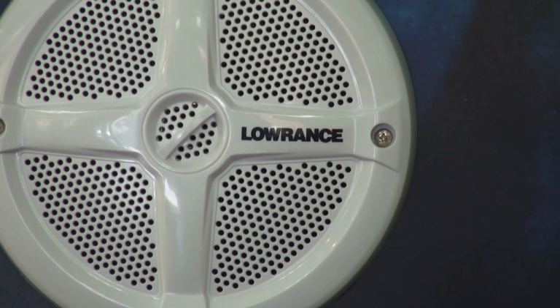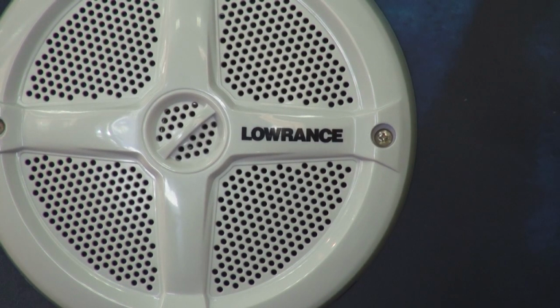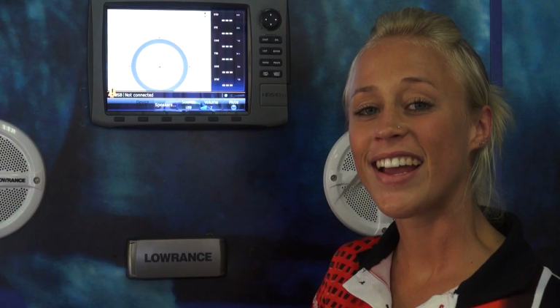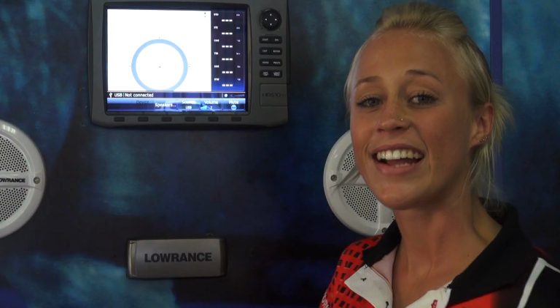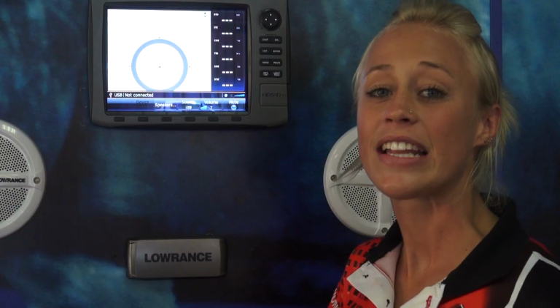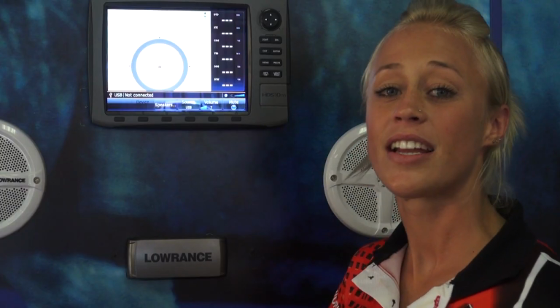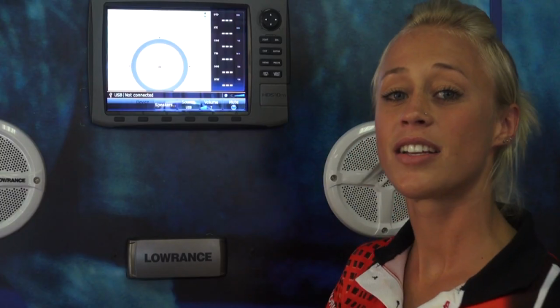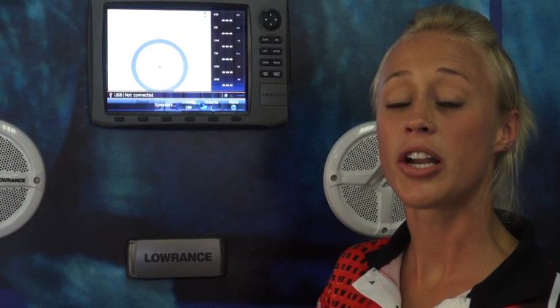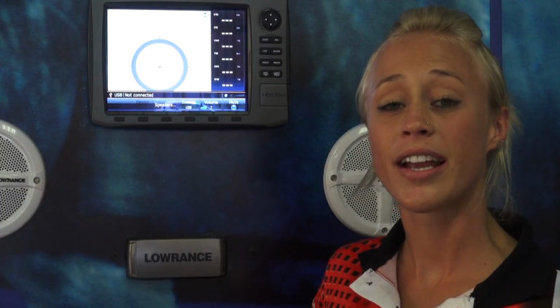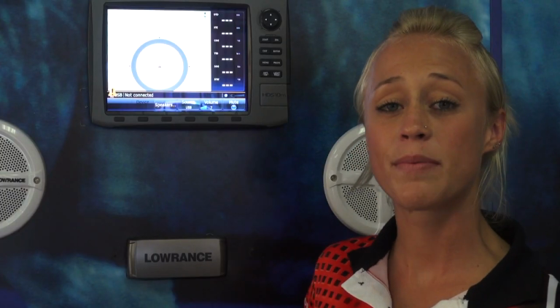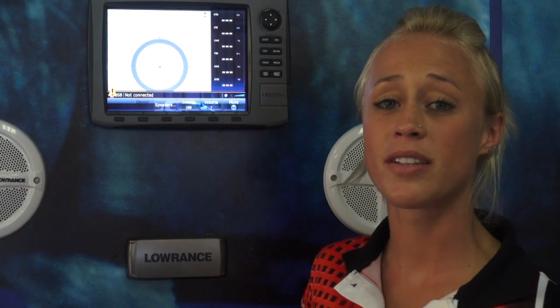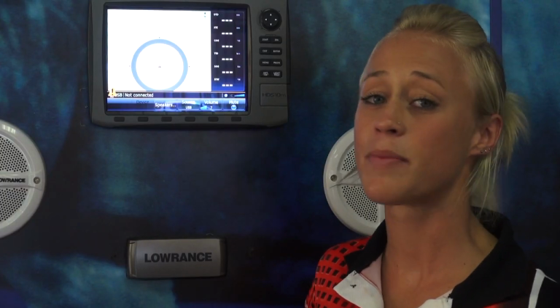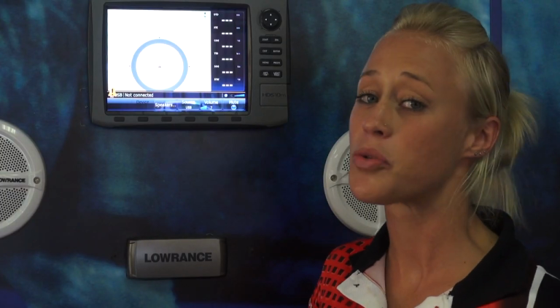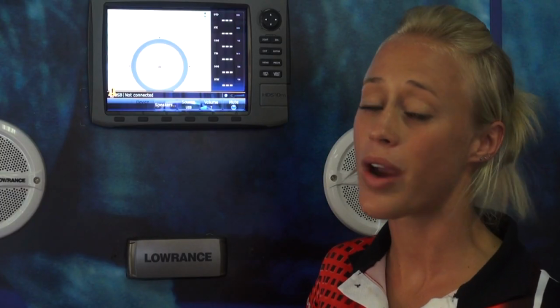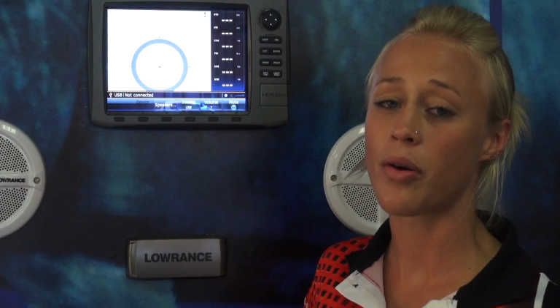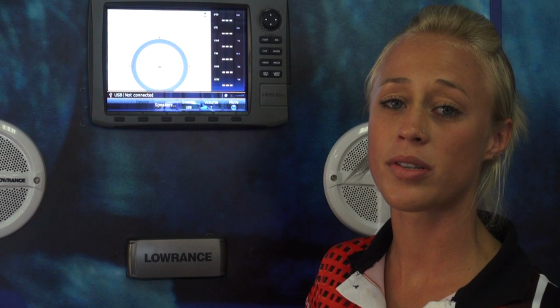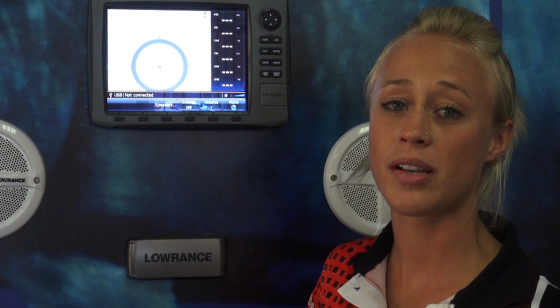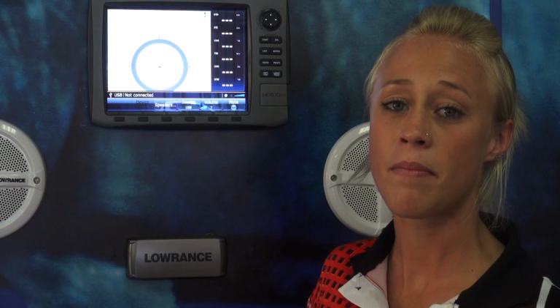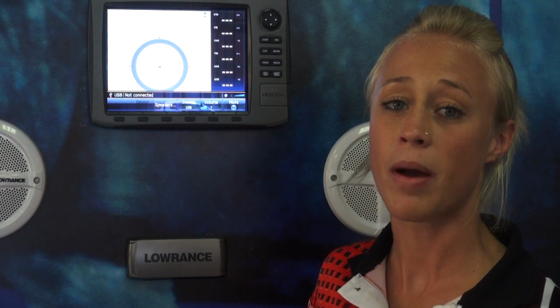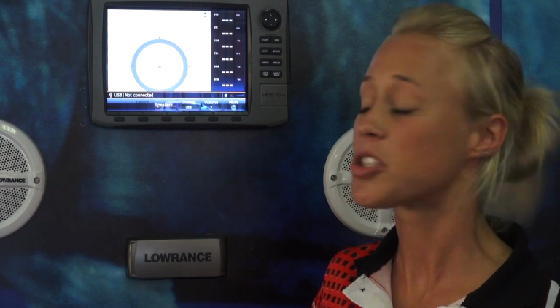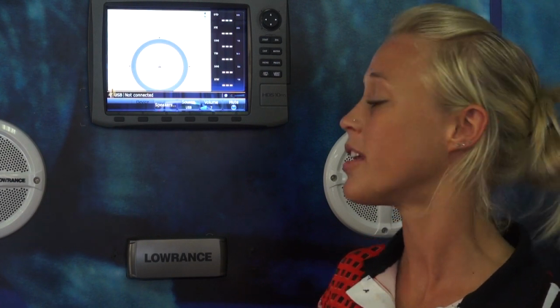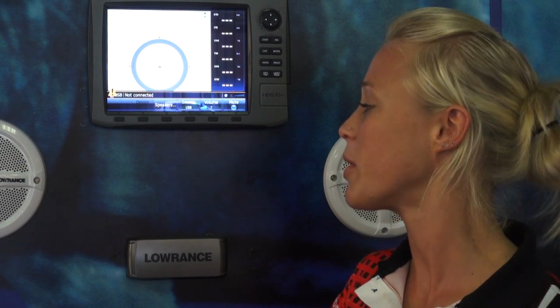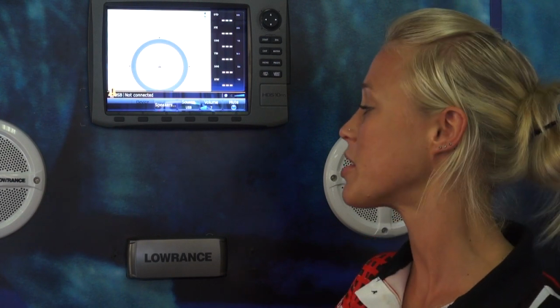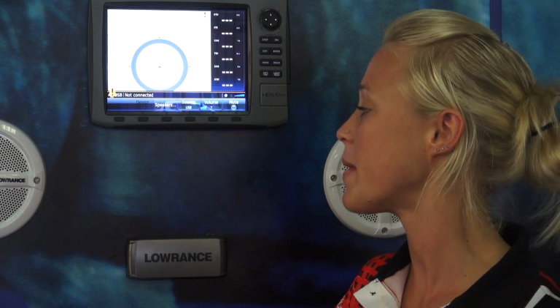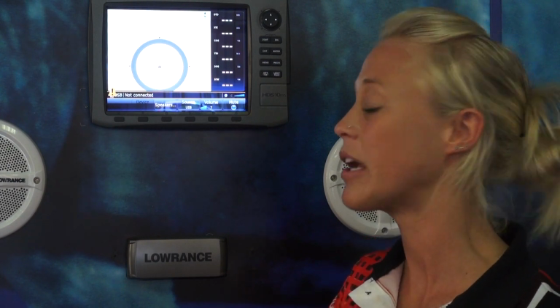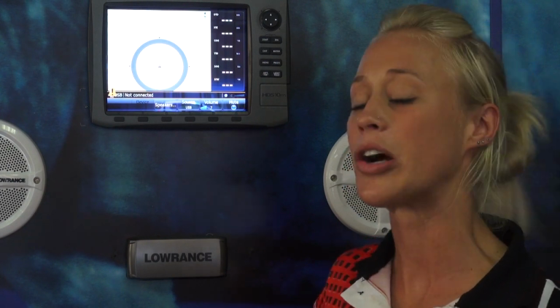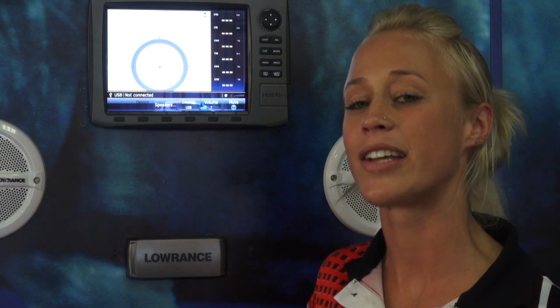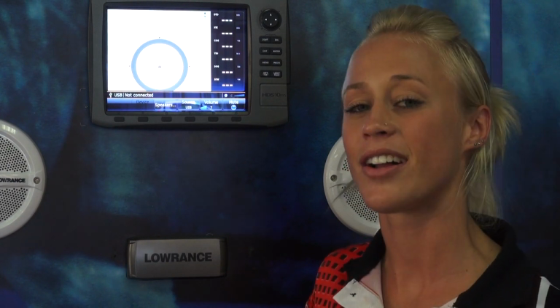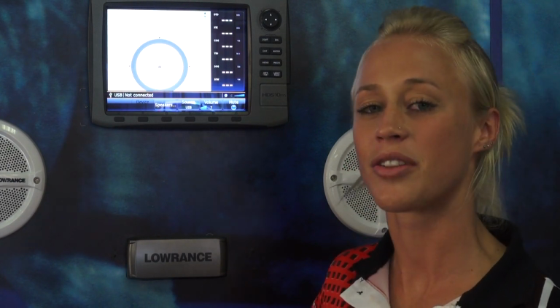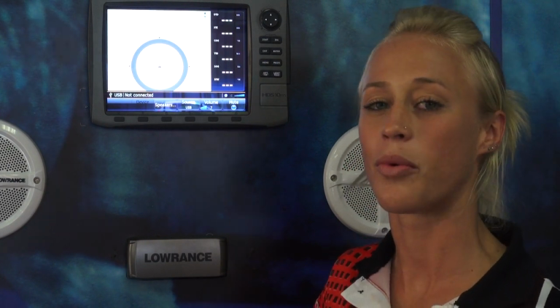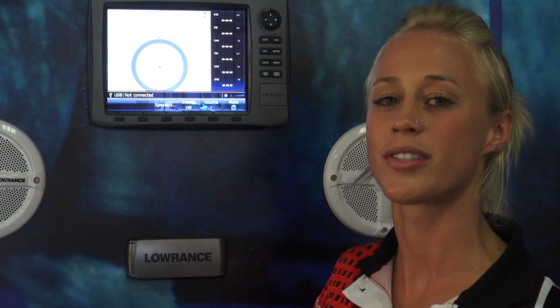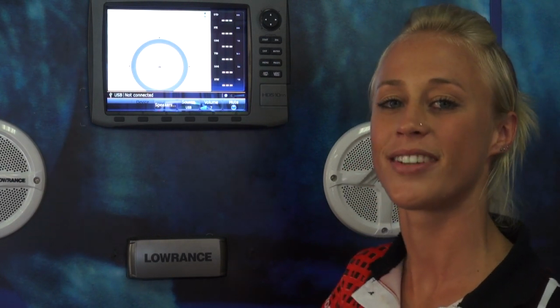Personally I think the Sonic Hub system is really awesome, much needed when you're spending a long day out on the water.